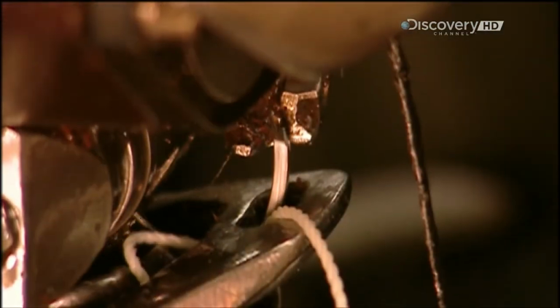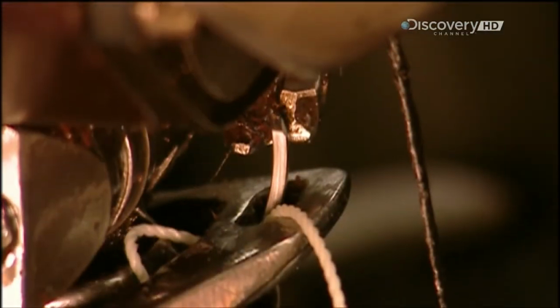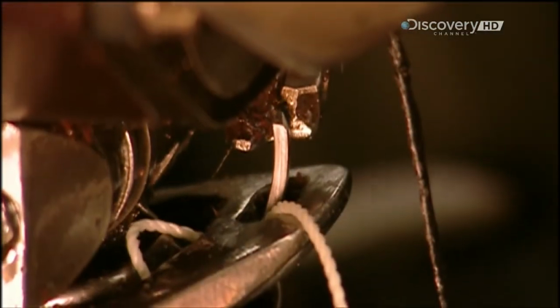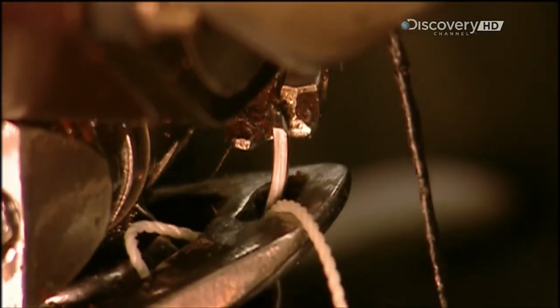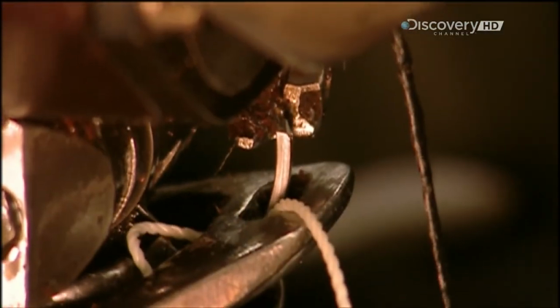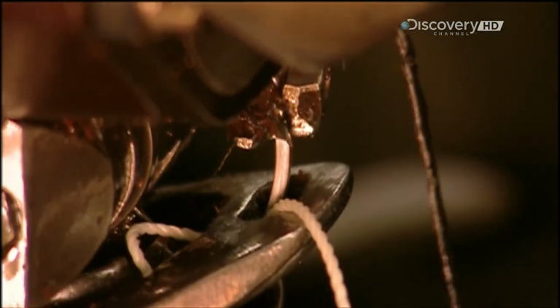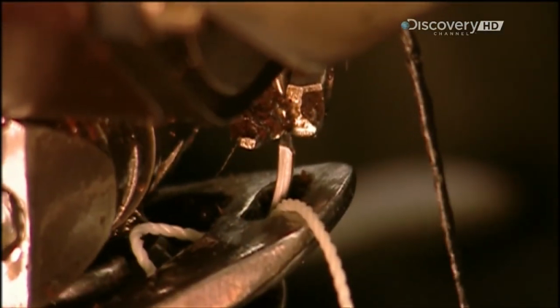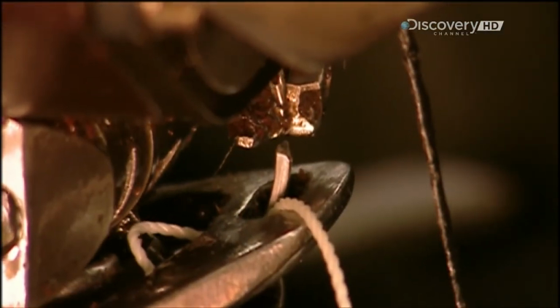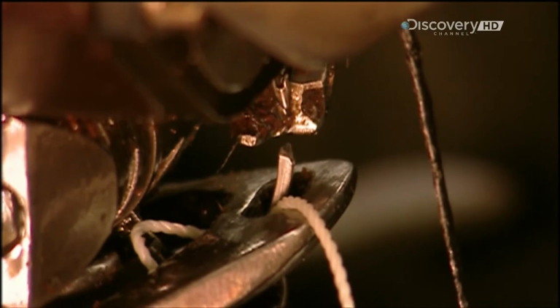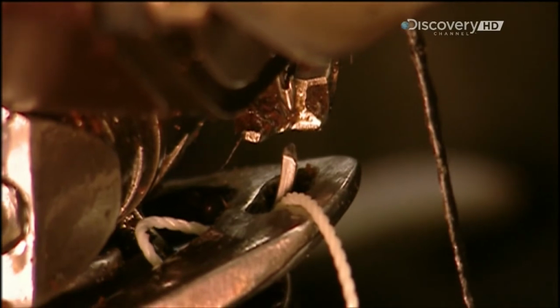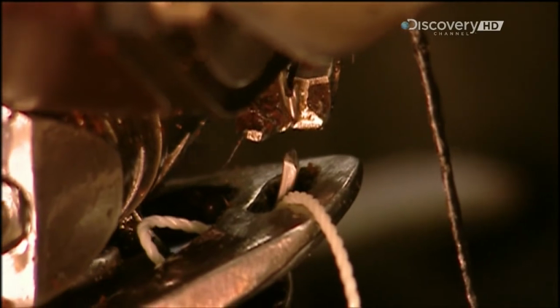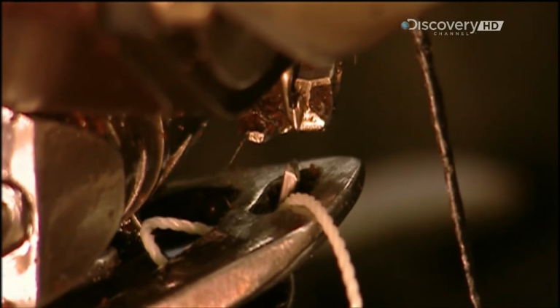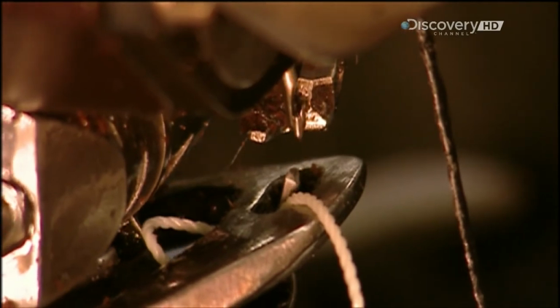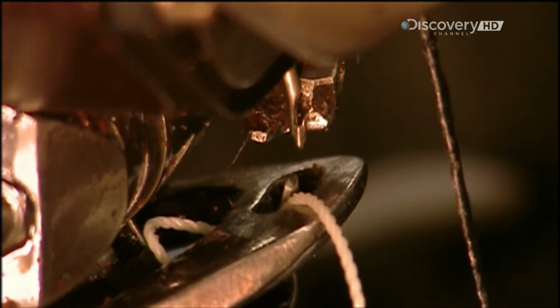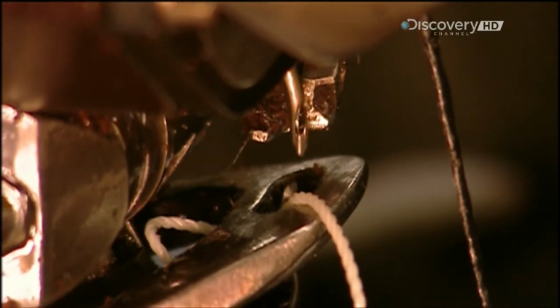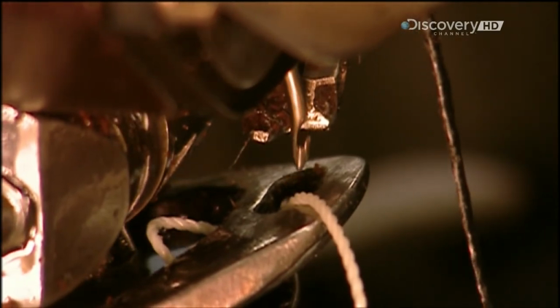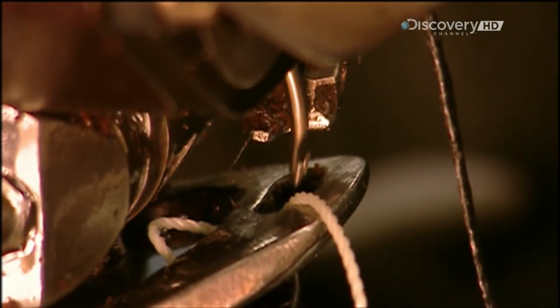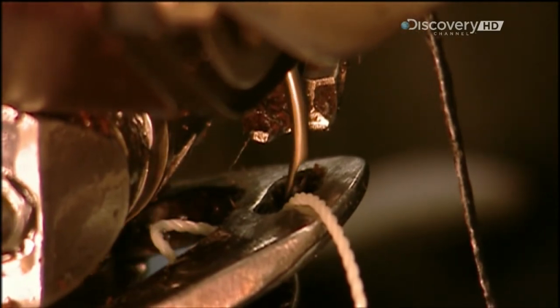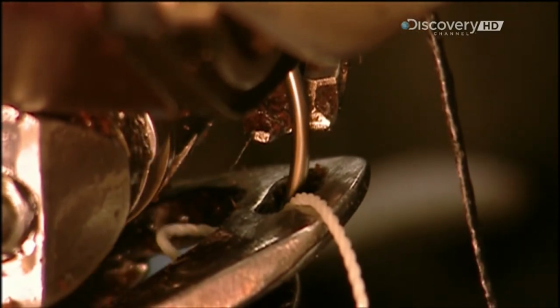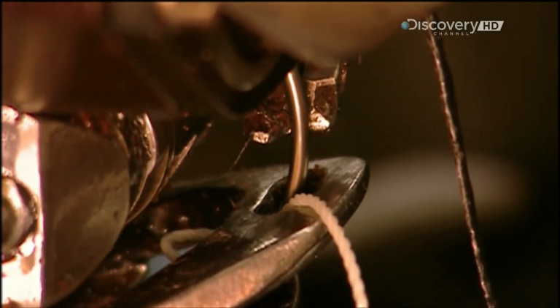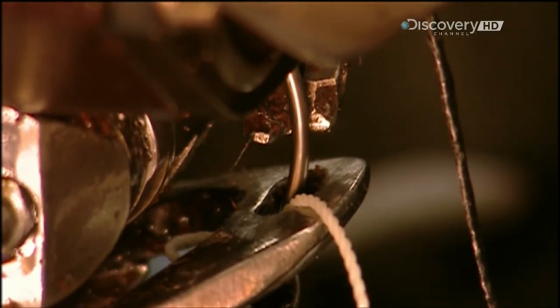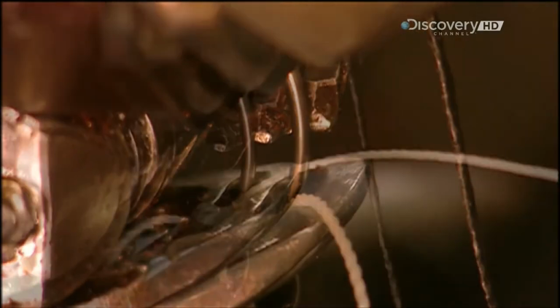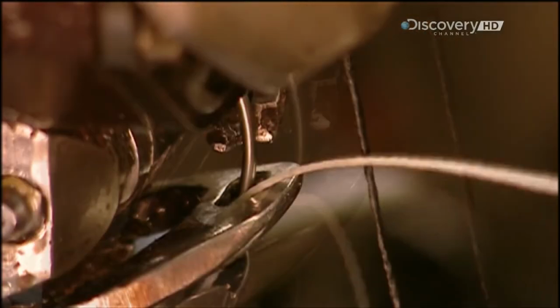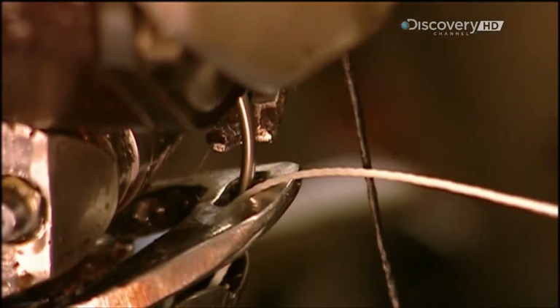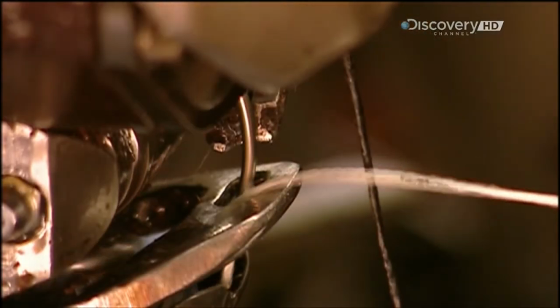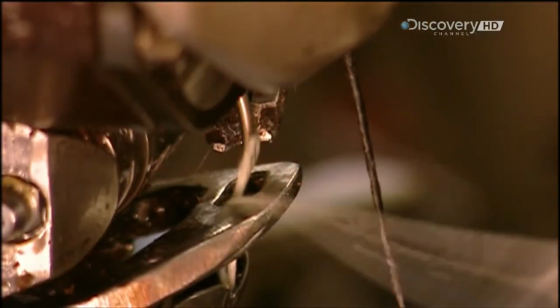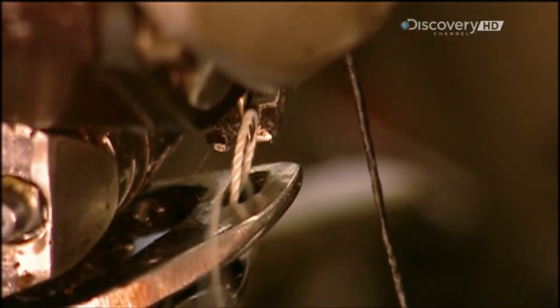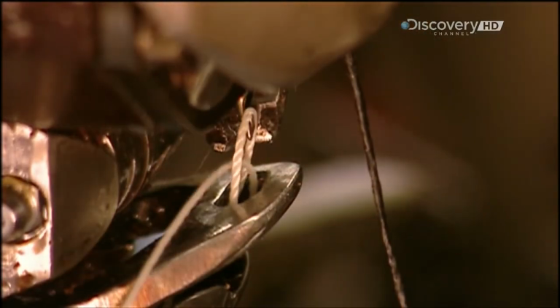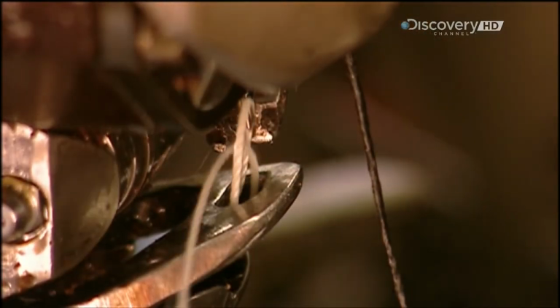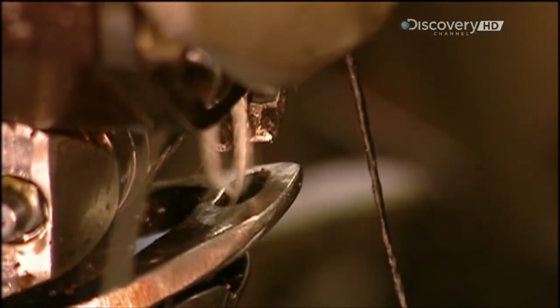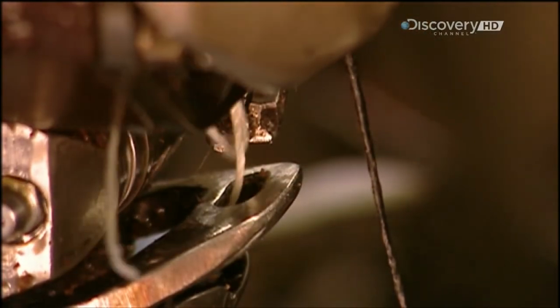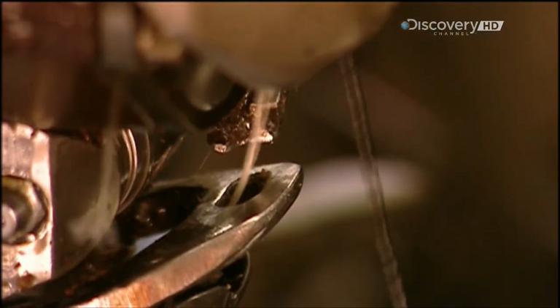They stitch using interlacing threads, which binds the pieces even more strongly.